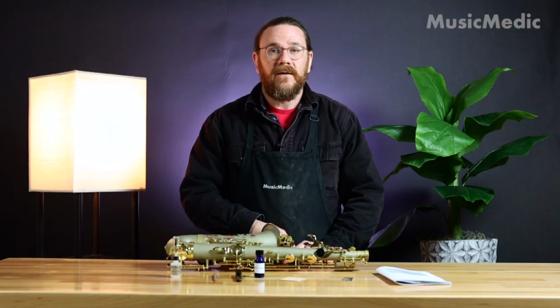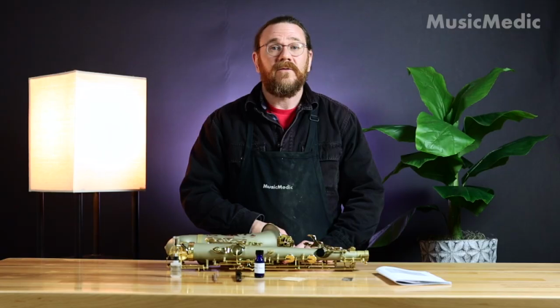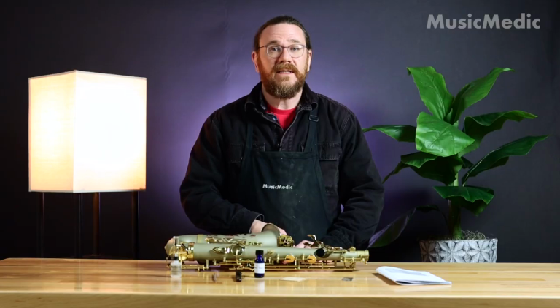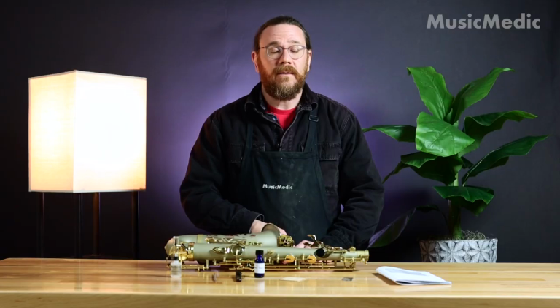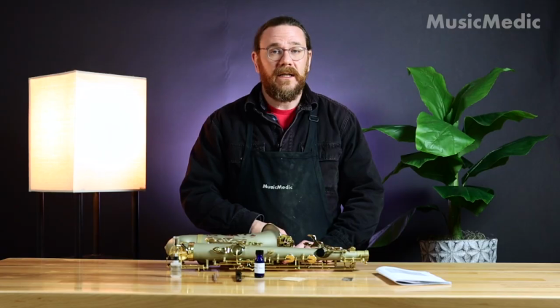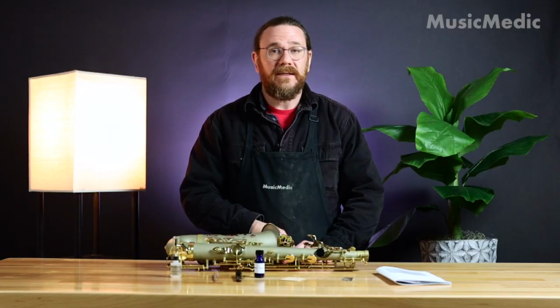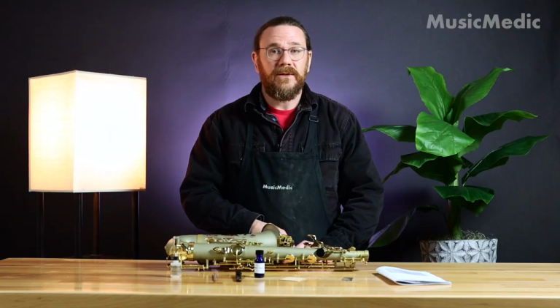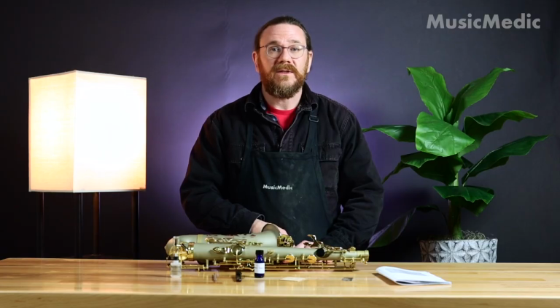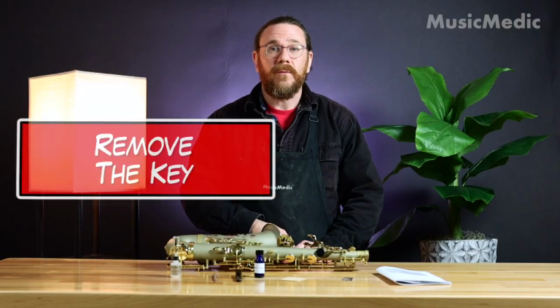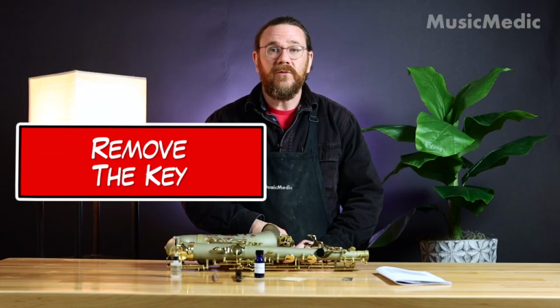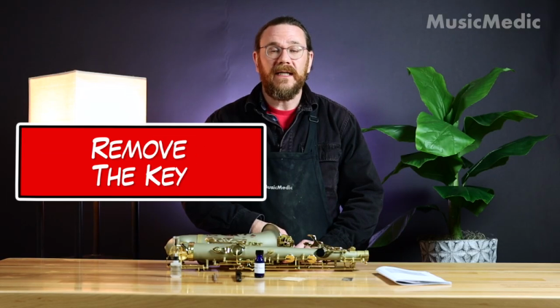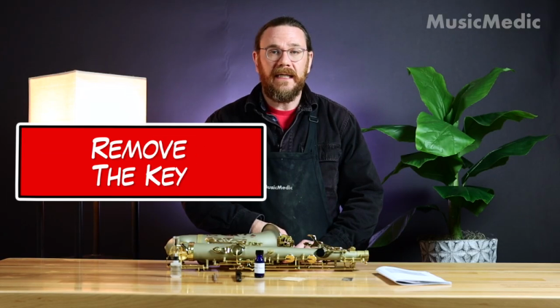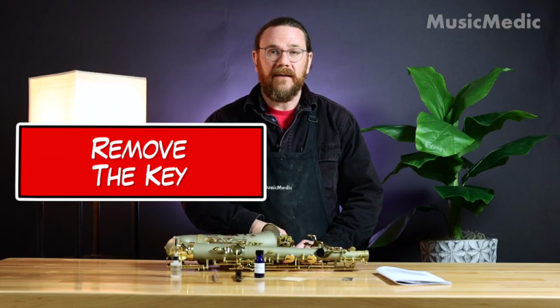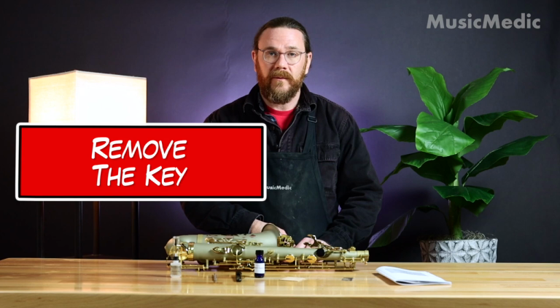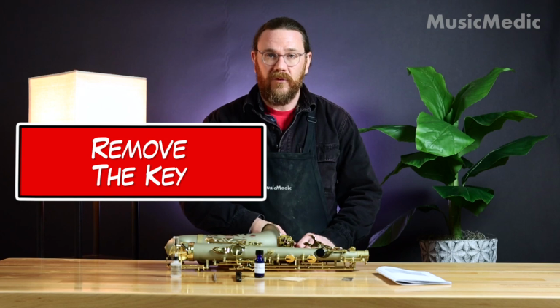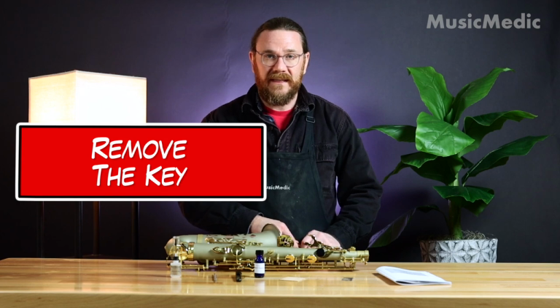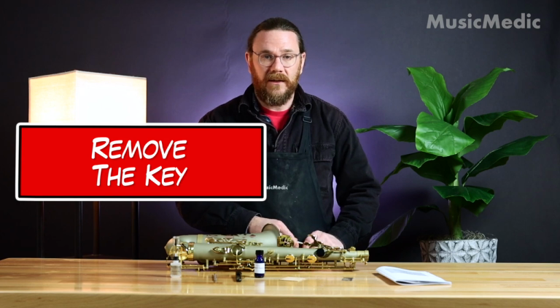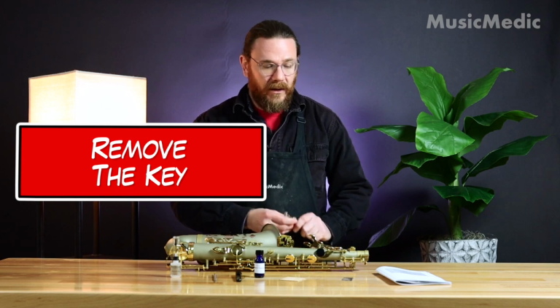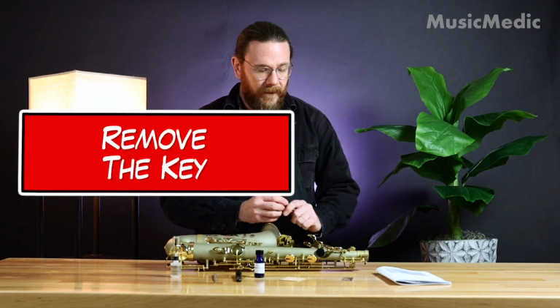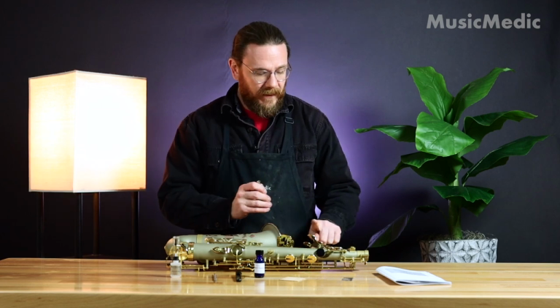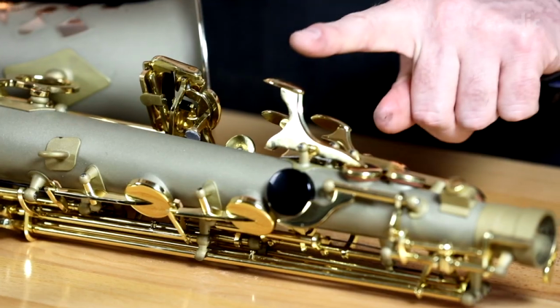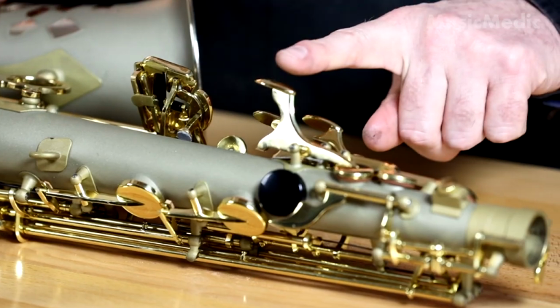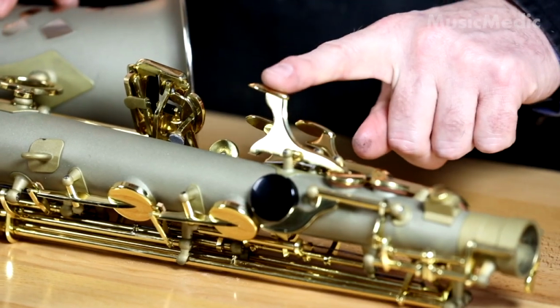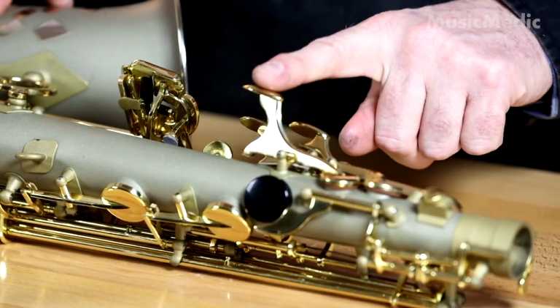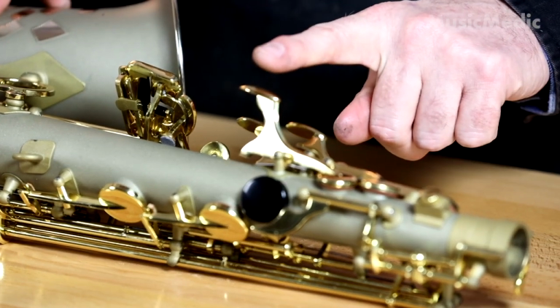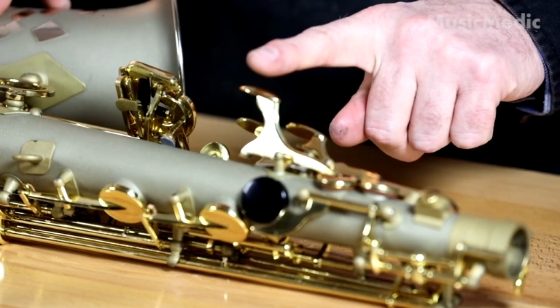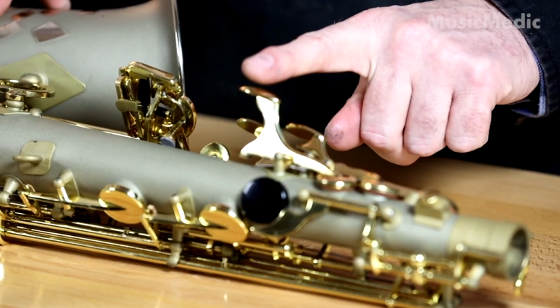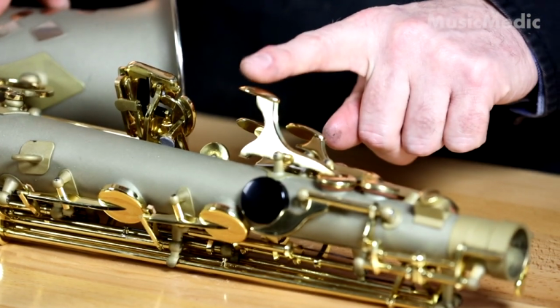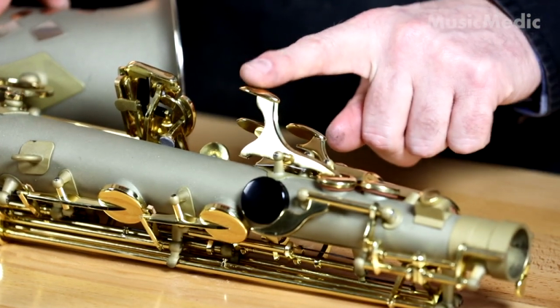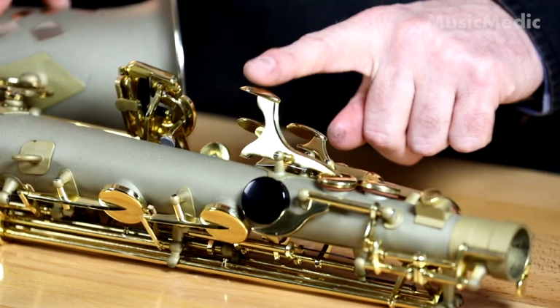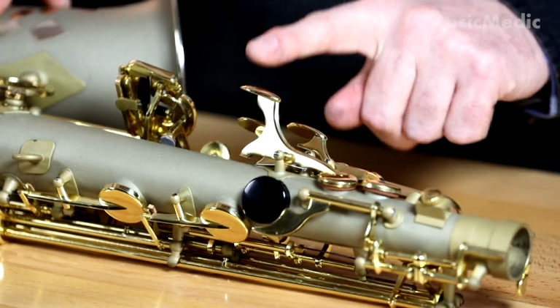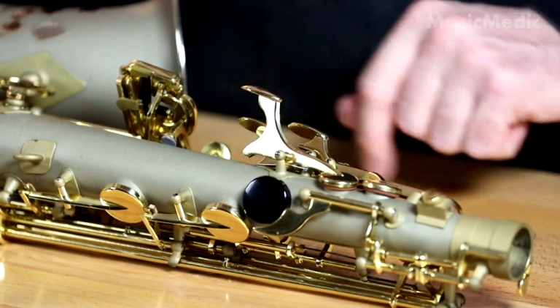The first thing that we're going to need to do is remove the key that we're going to be replacing the cork on. We're going to be removing this palm D right here.